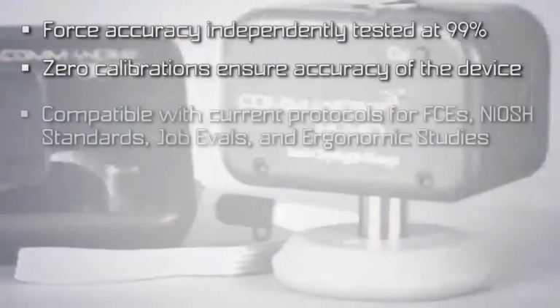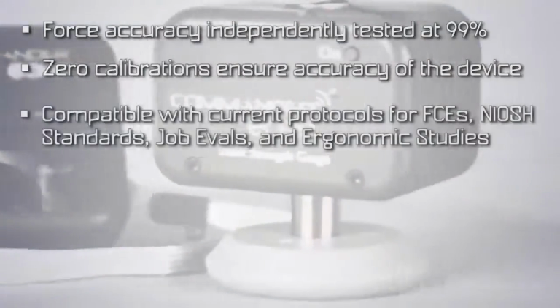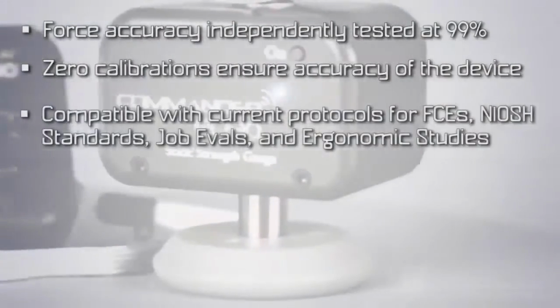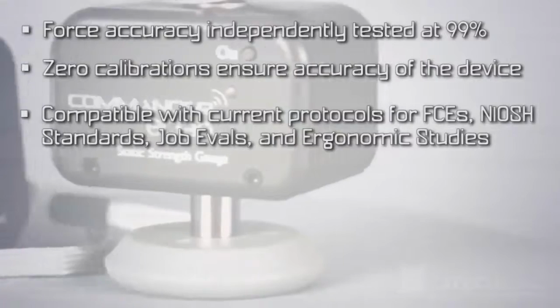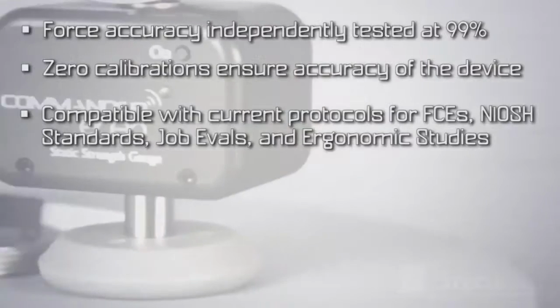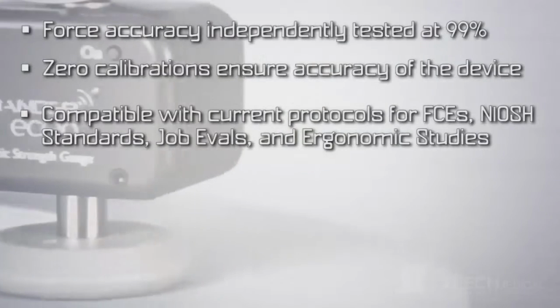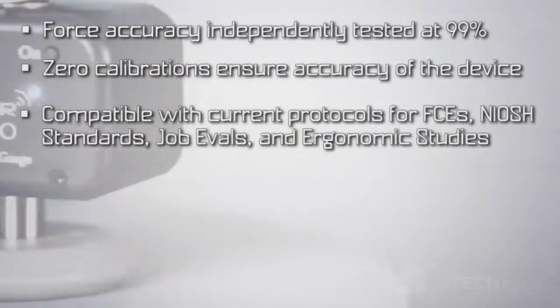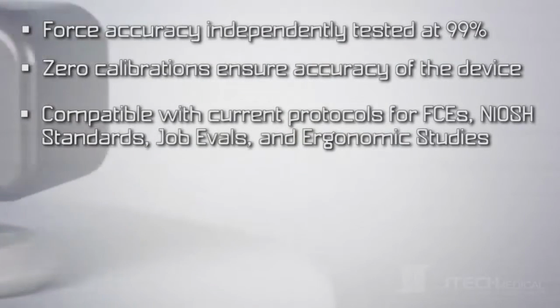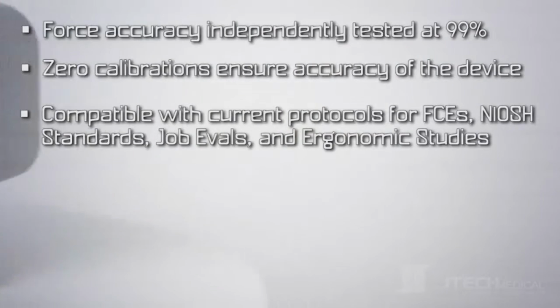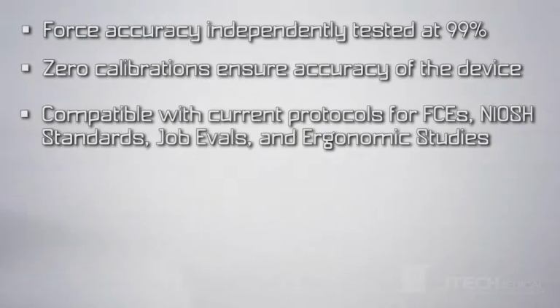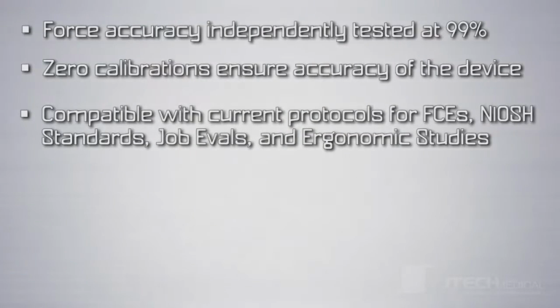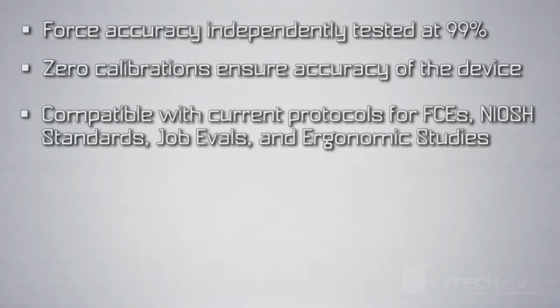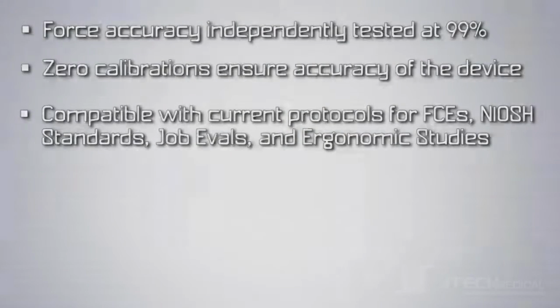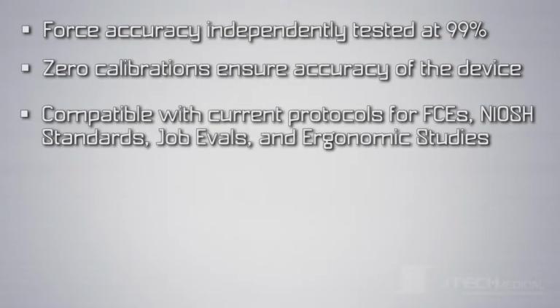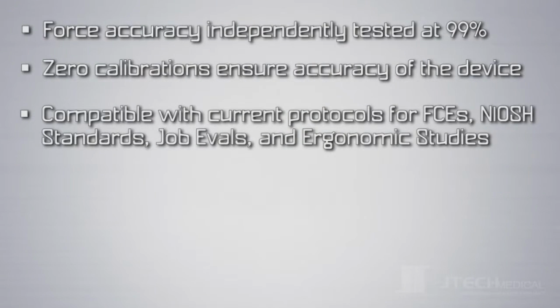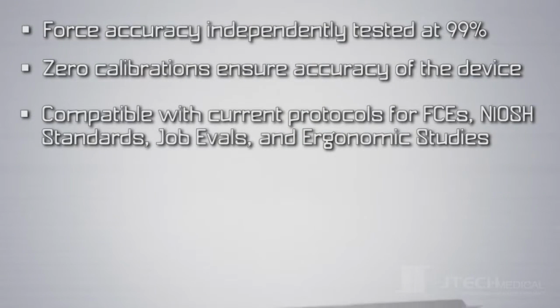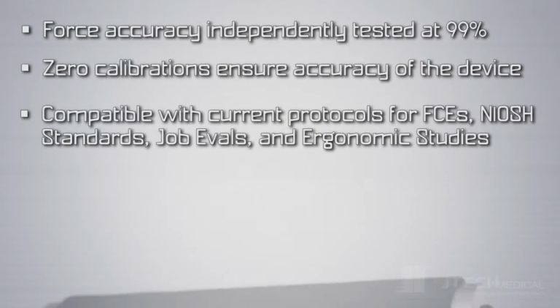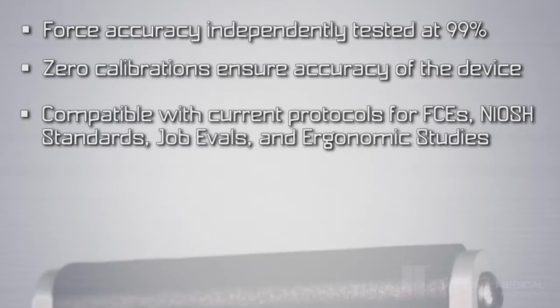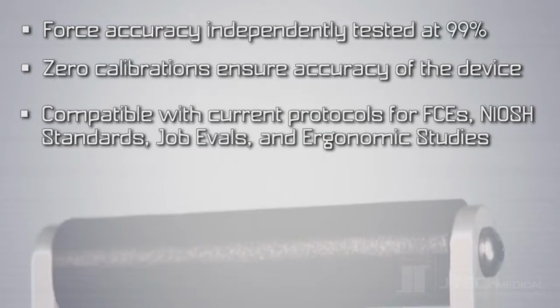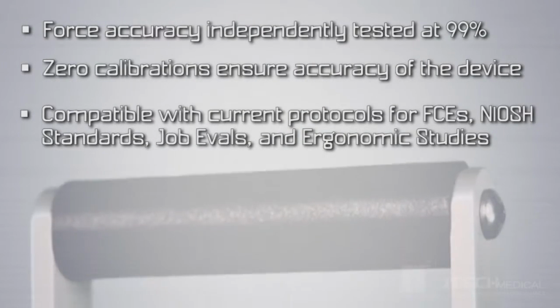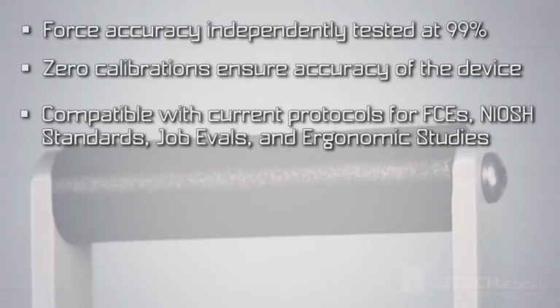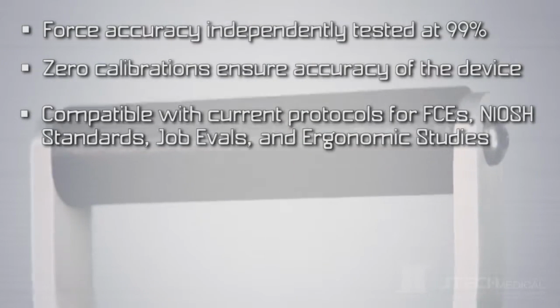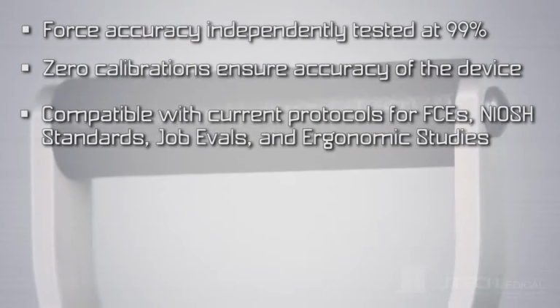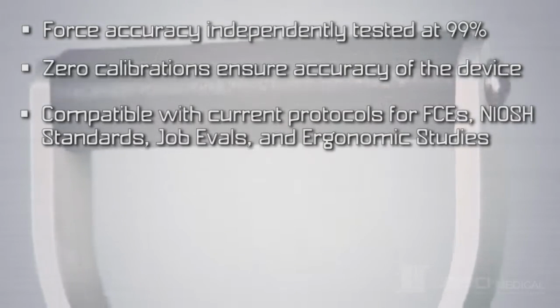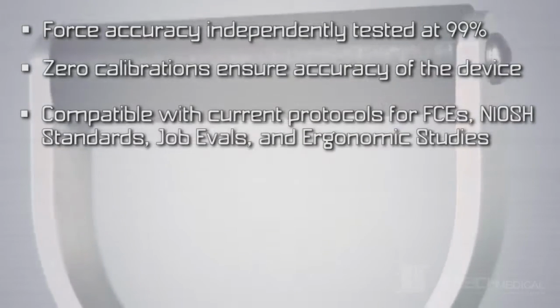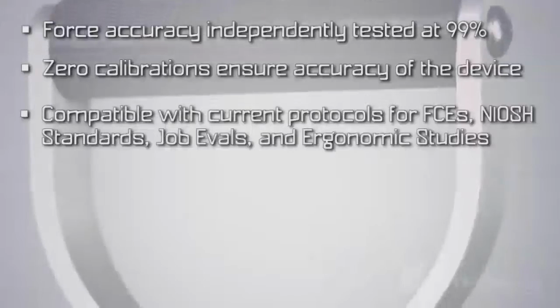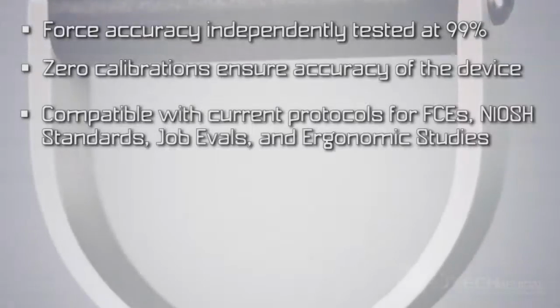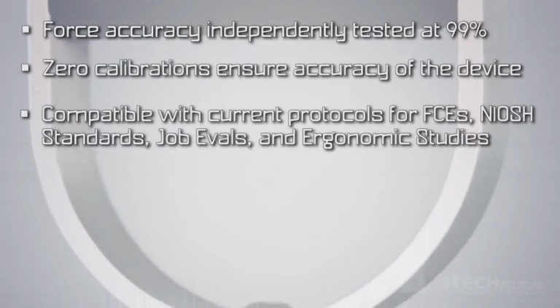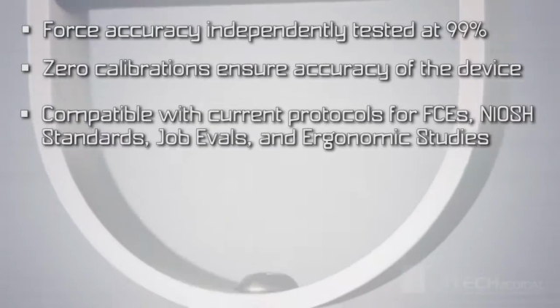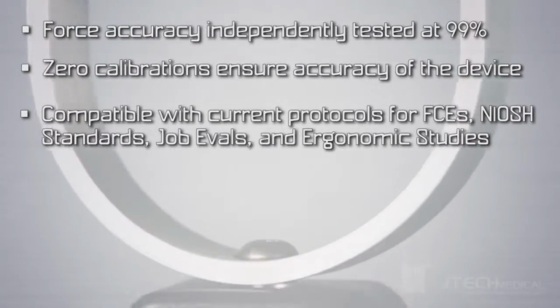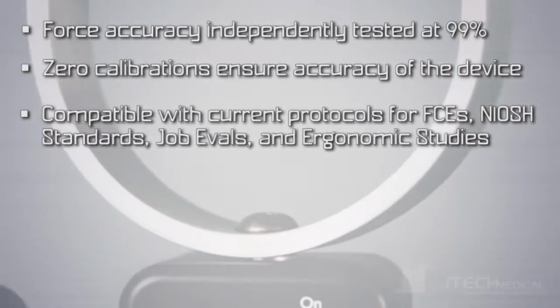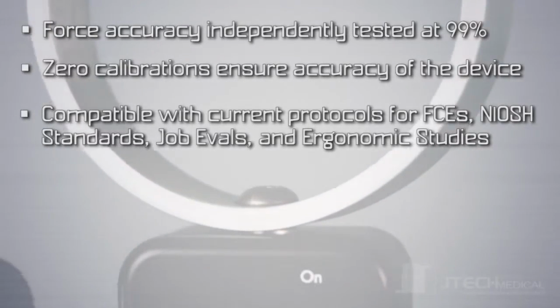It's compatible with current protocols for functional capacity evaluations, NIOSH standards, job evaluation, and ergonomic studies.